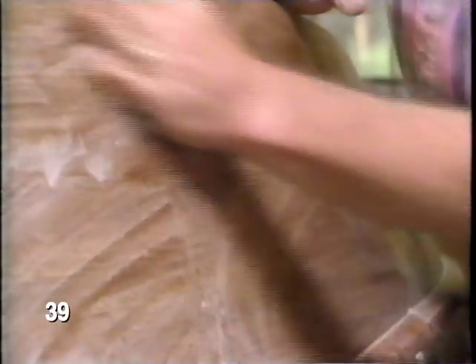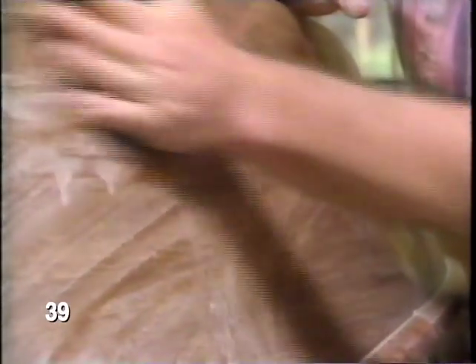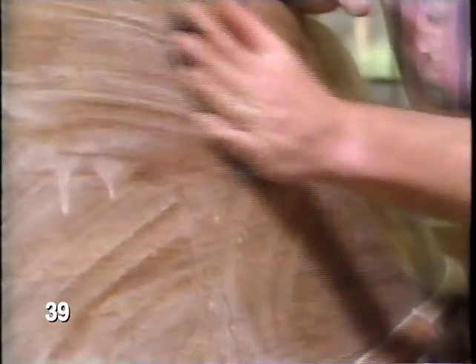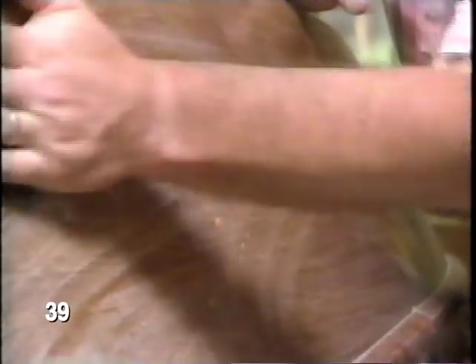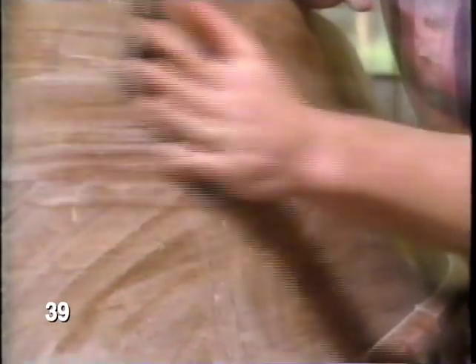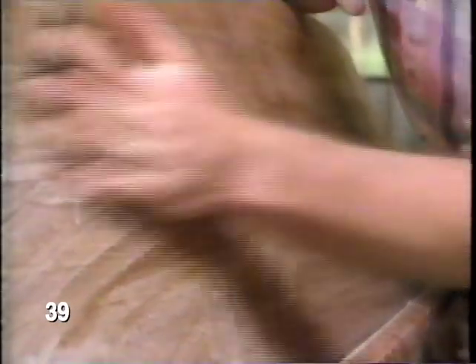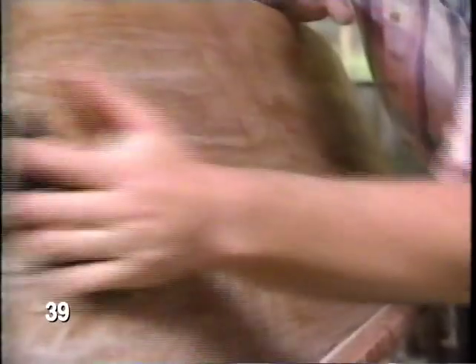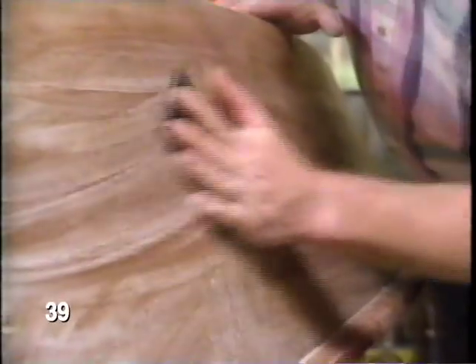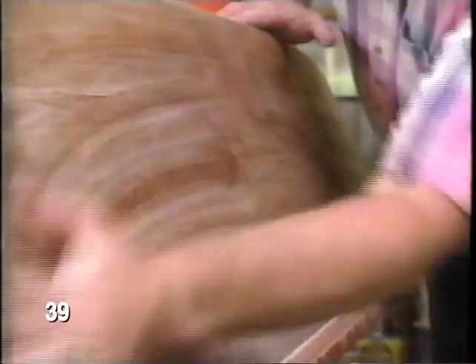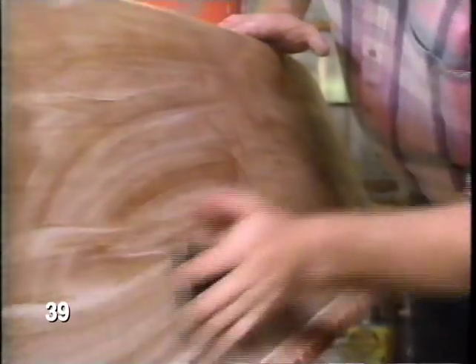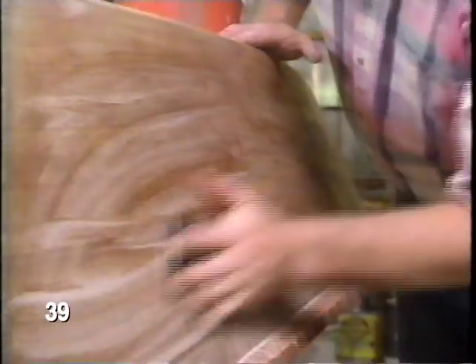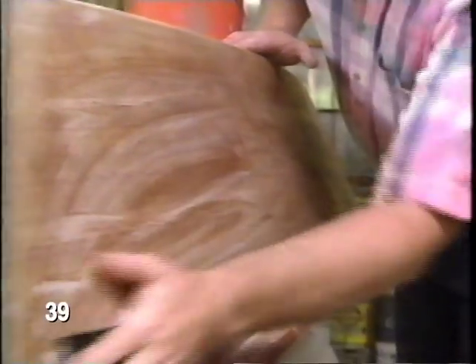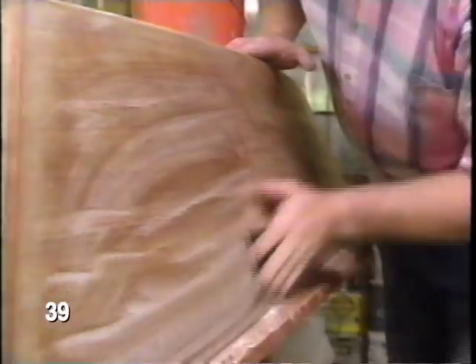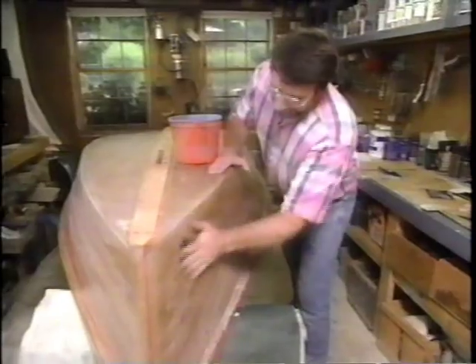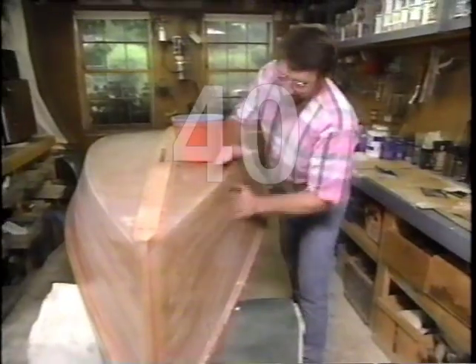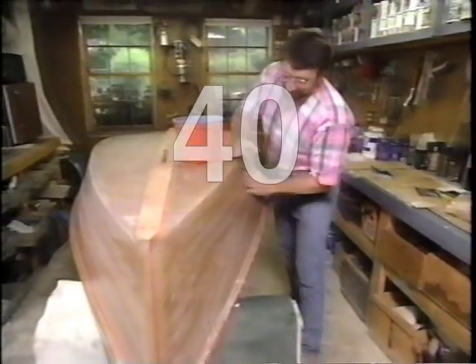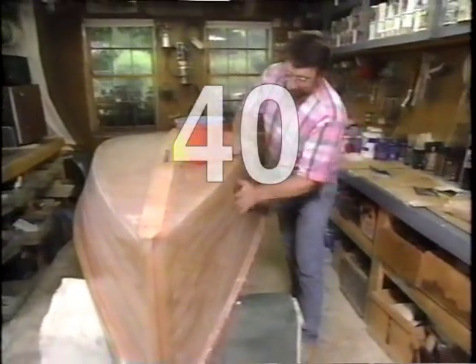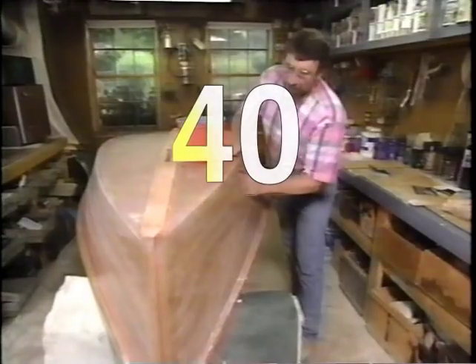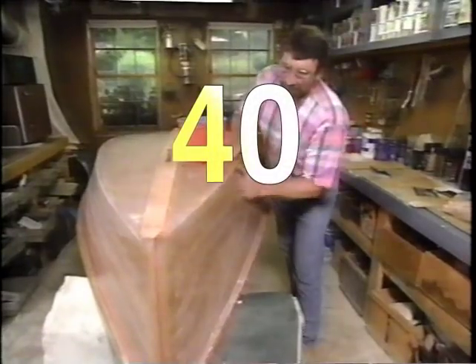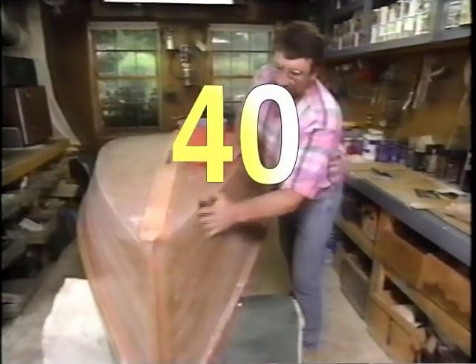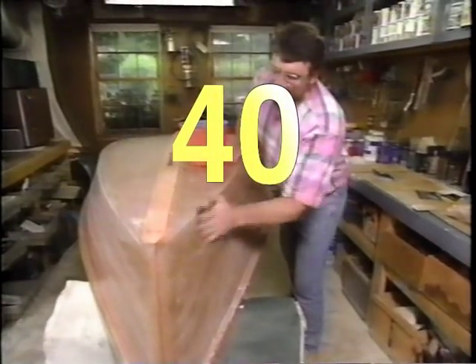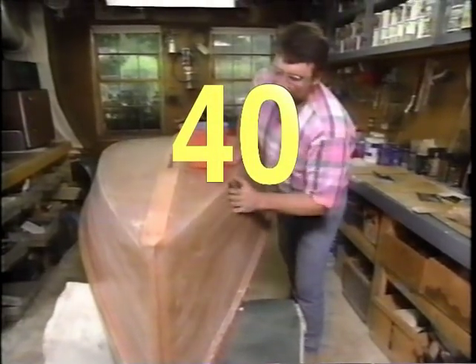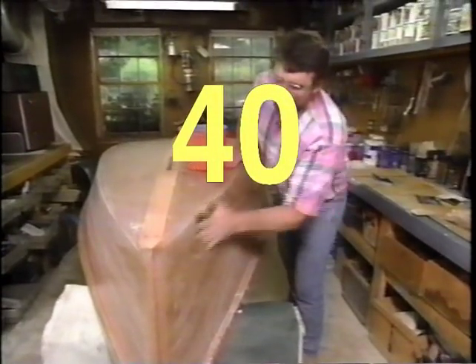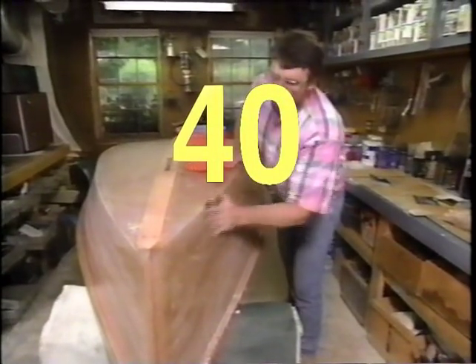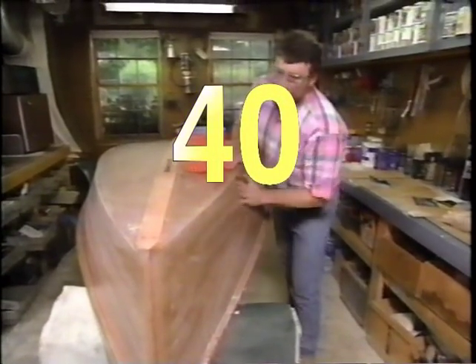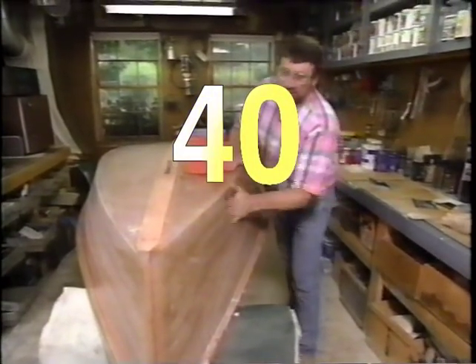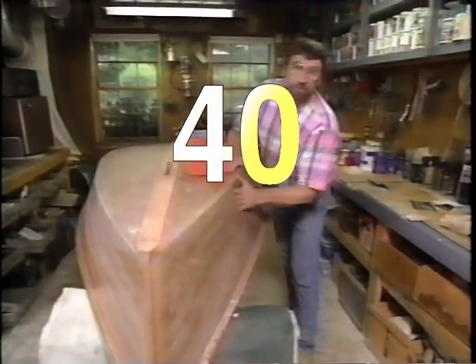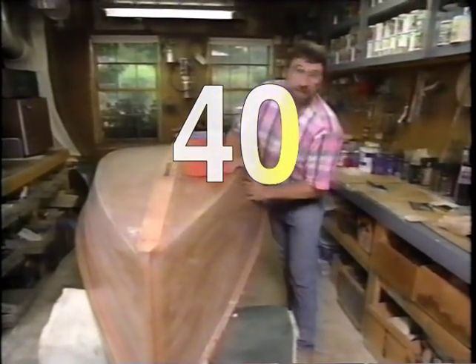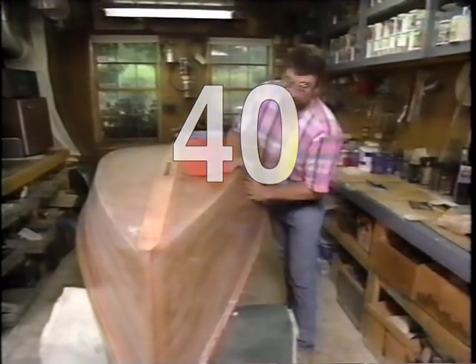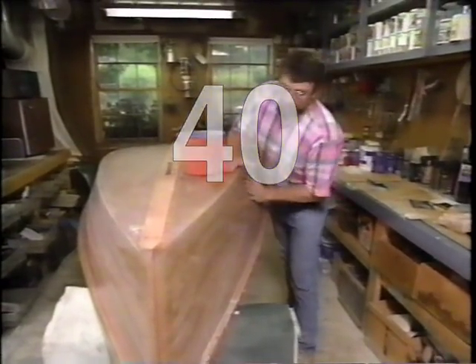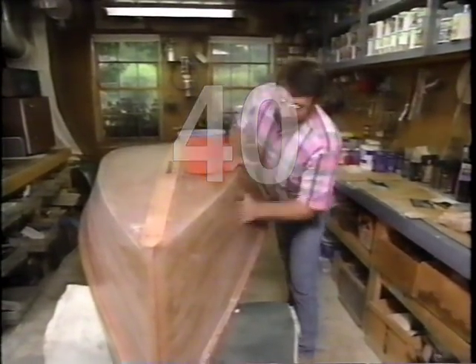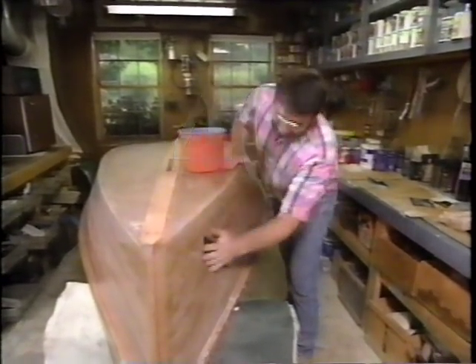Now after the epoxy dried on the deck, this epoxy needs to be covered with either paint or varnish.